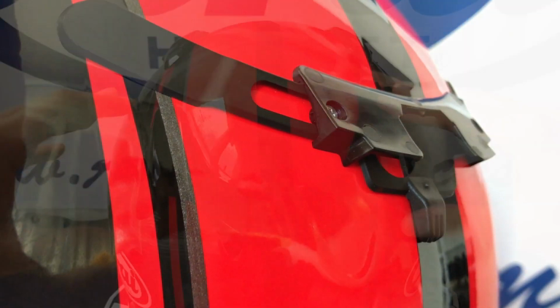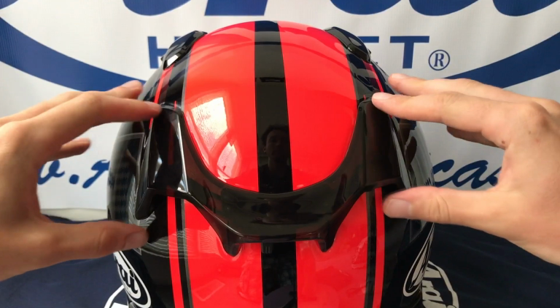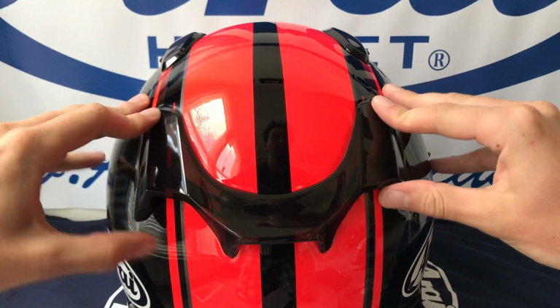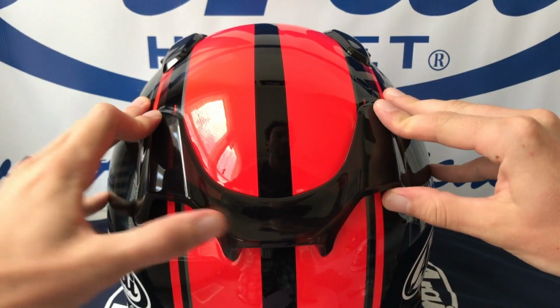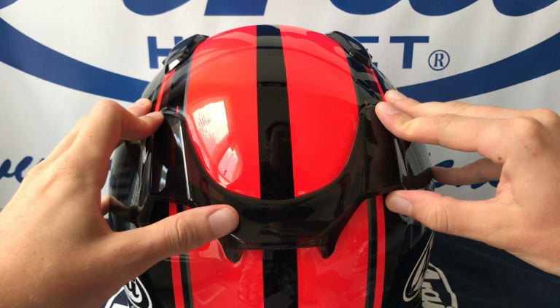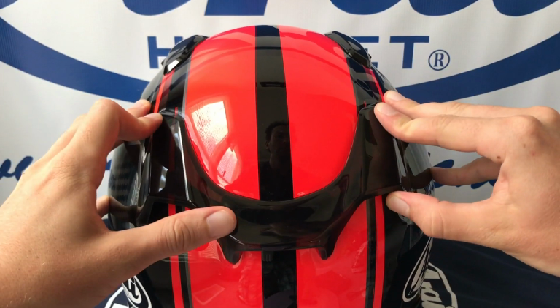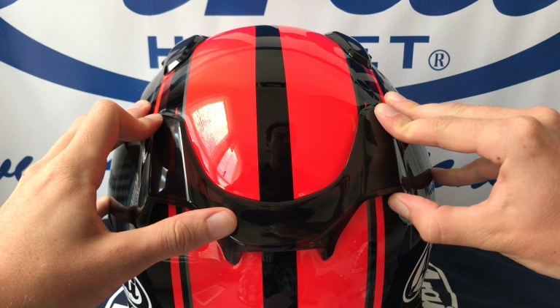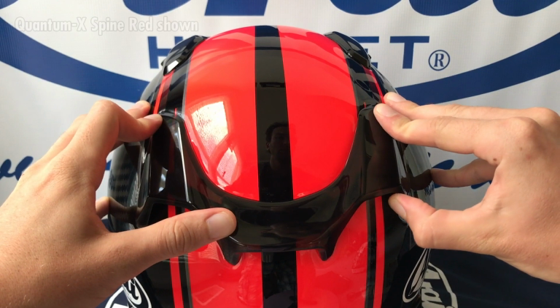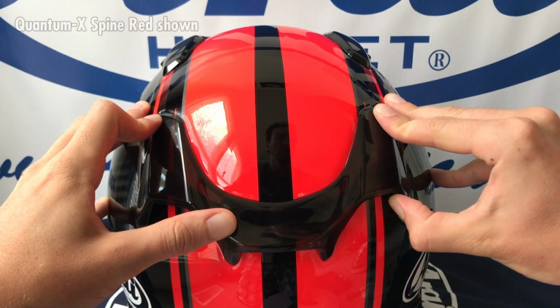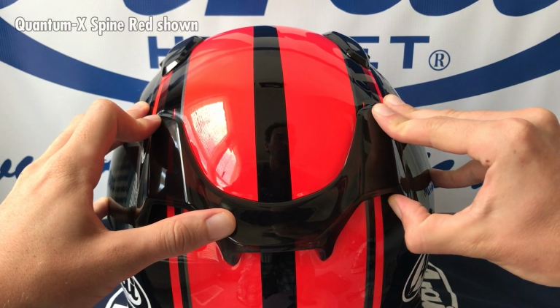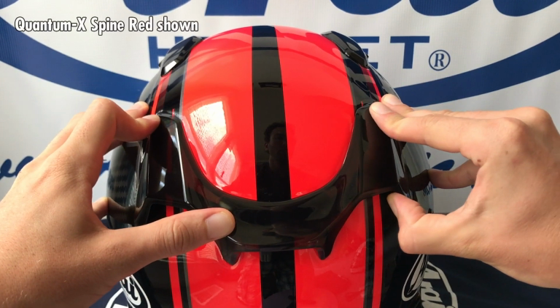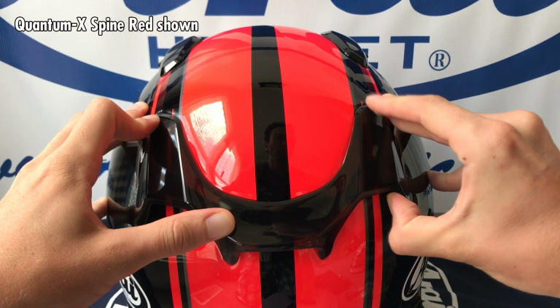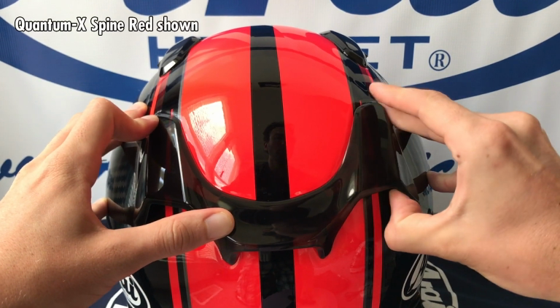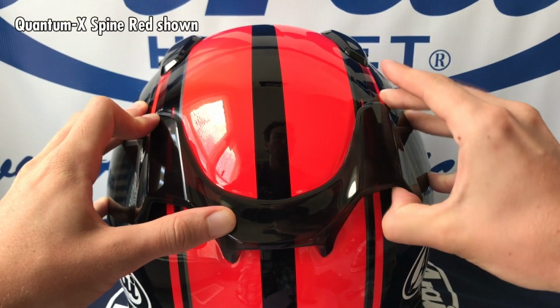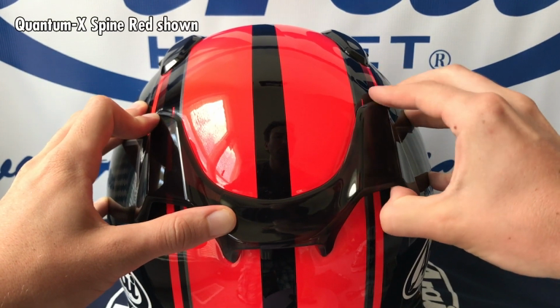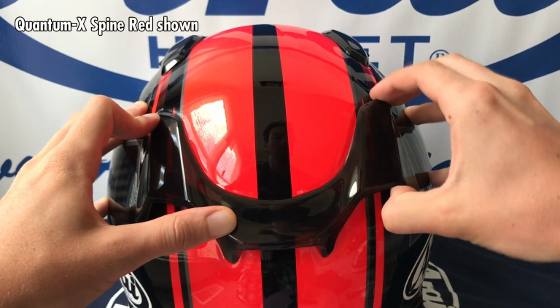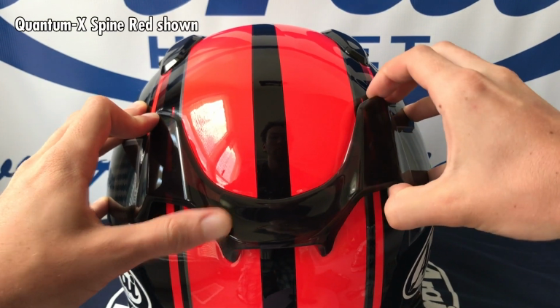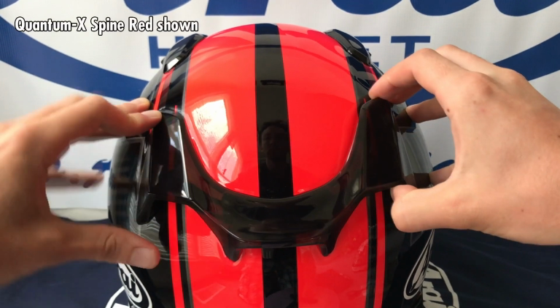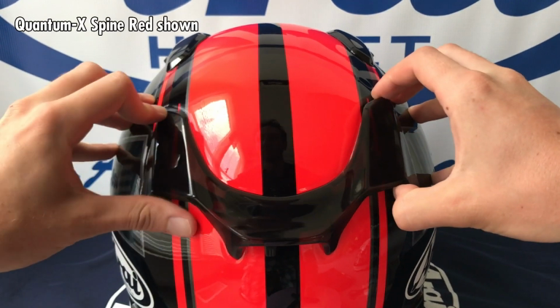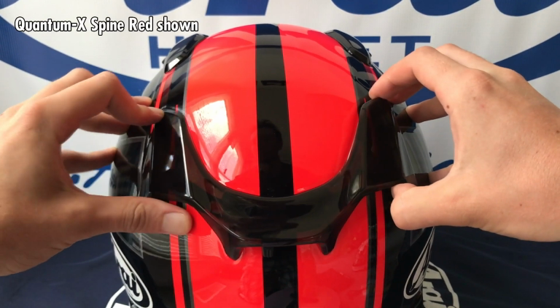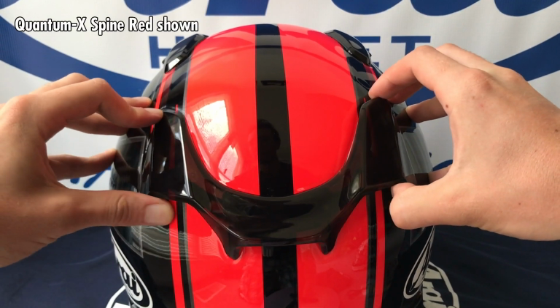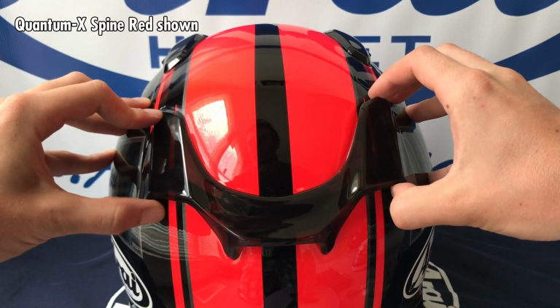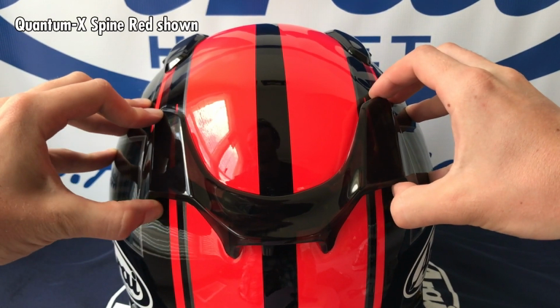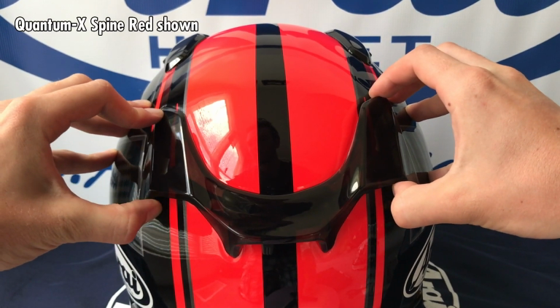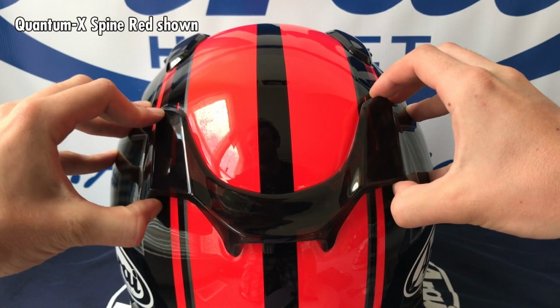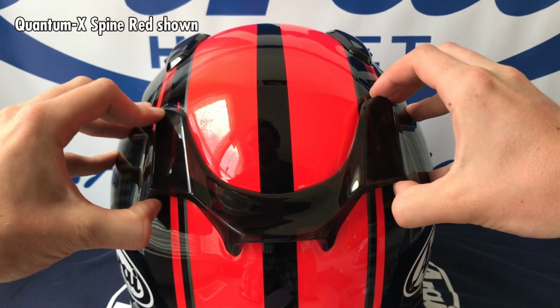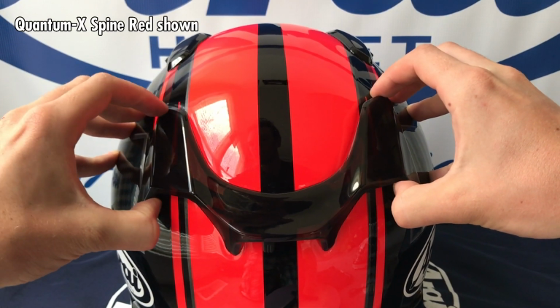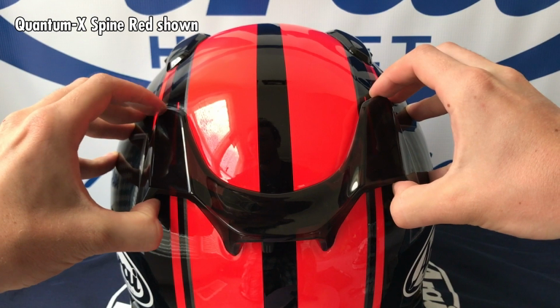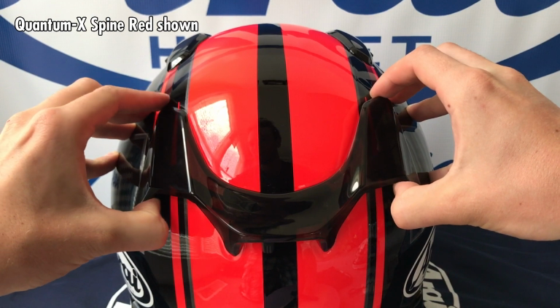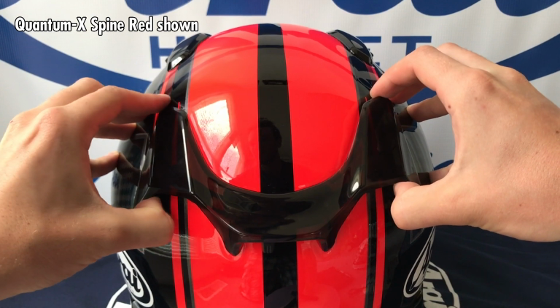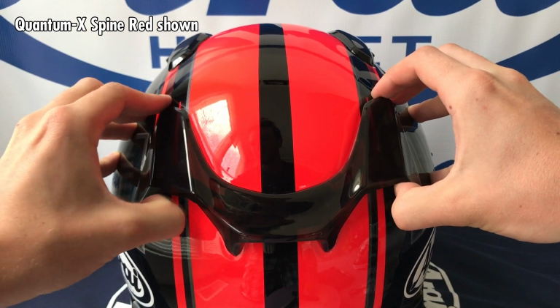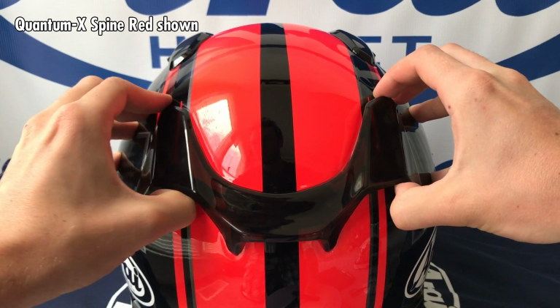The QVR duct on the Quantum X and Signet X is held by double-sided tape. To remove, simply peel up starting at the sides.